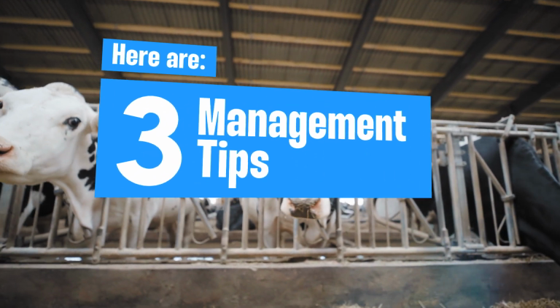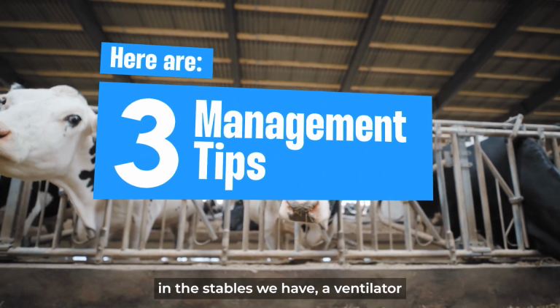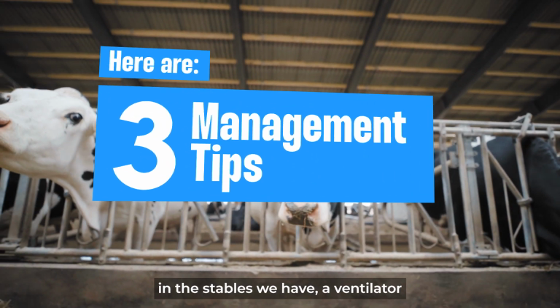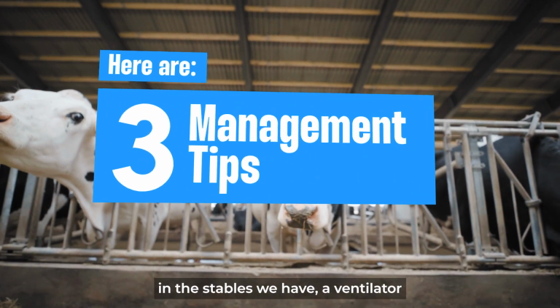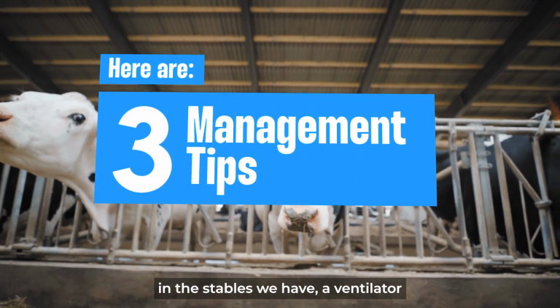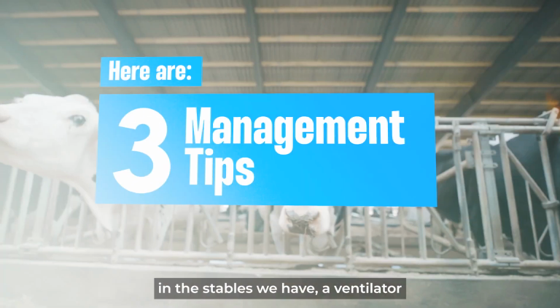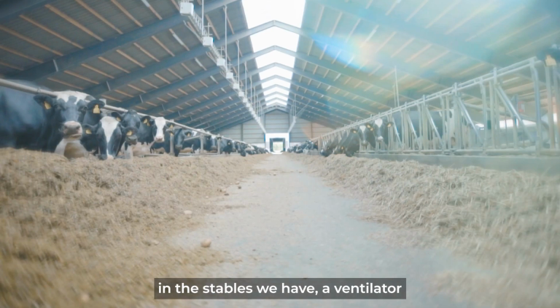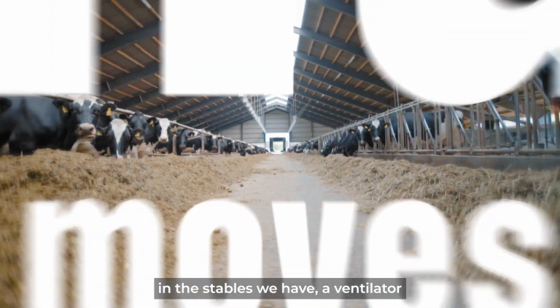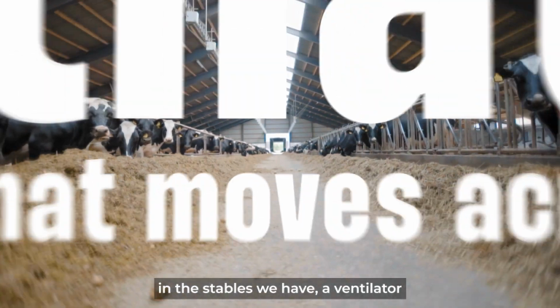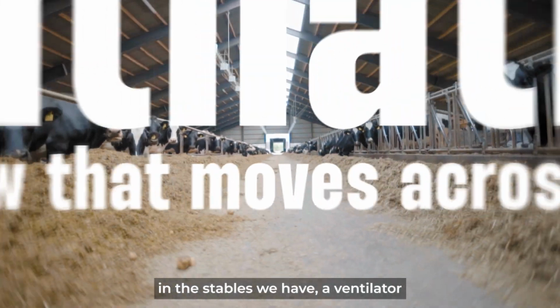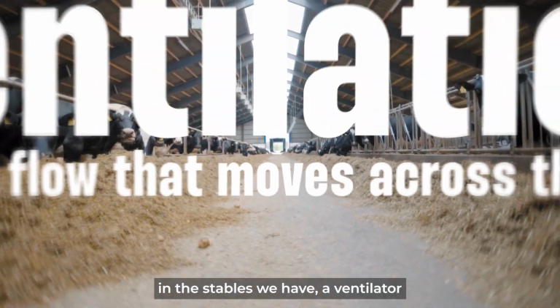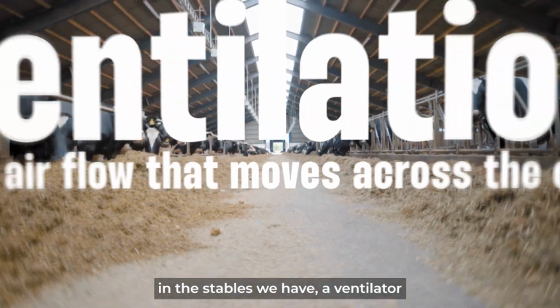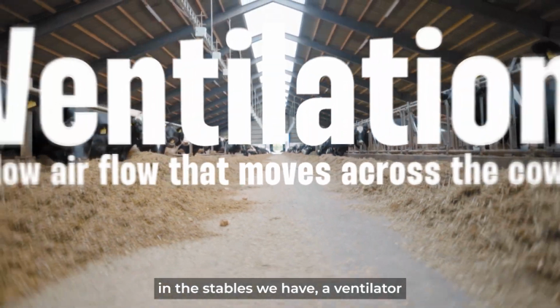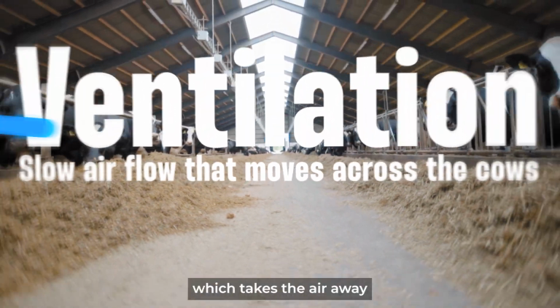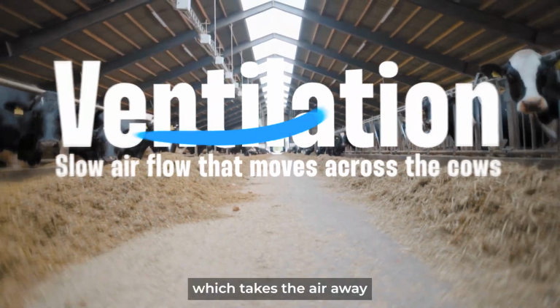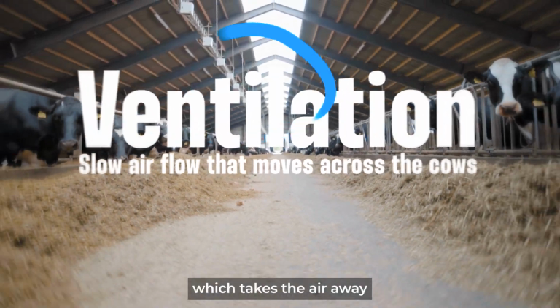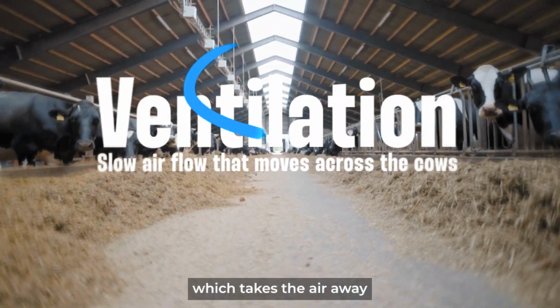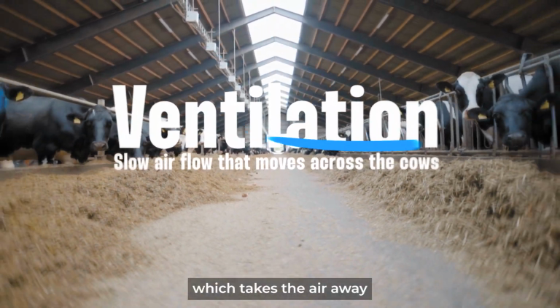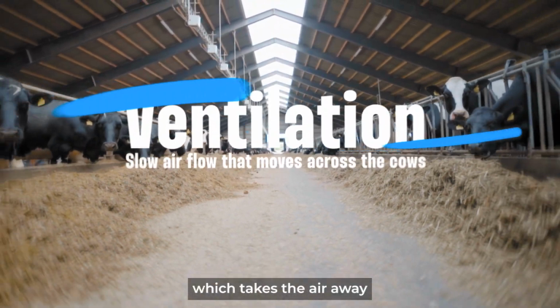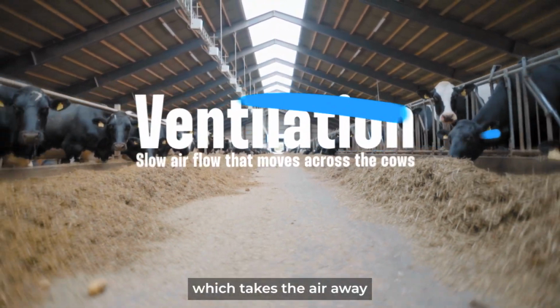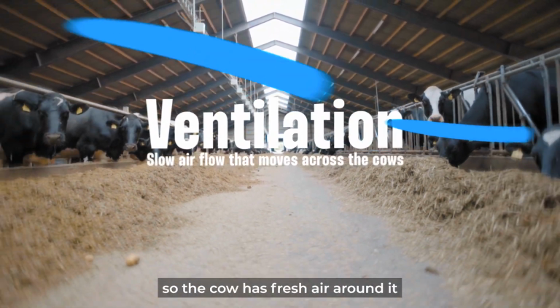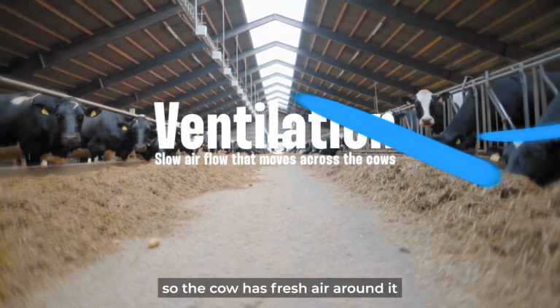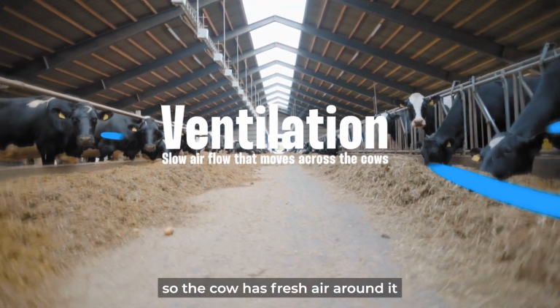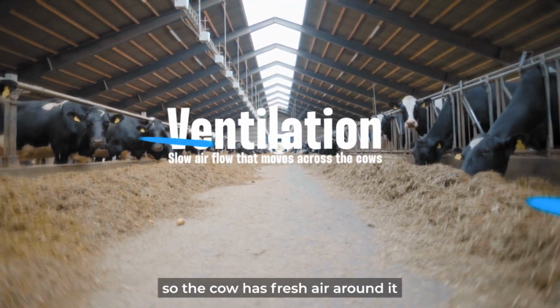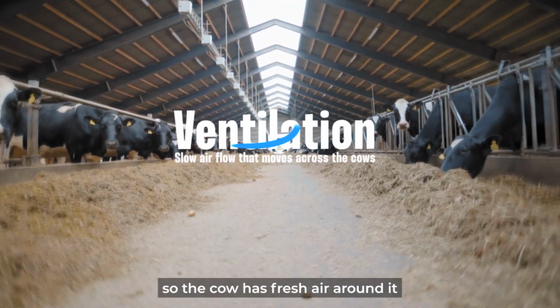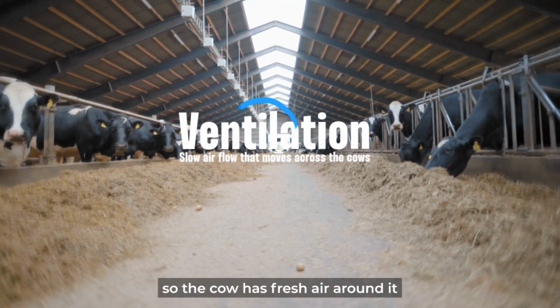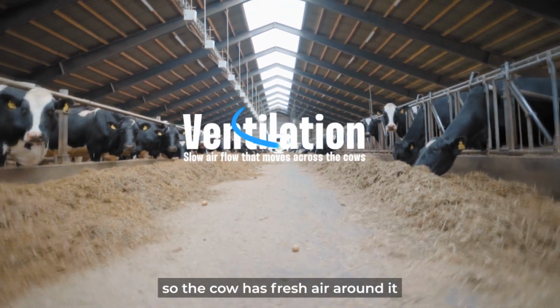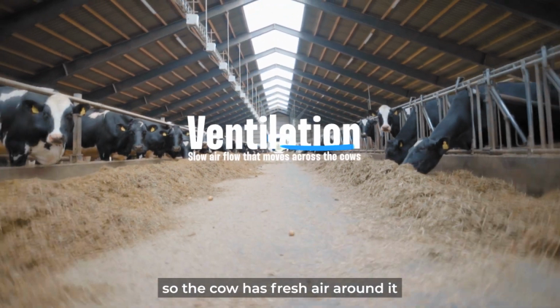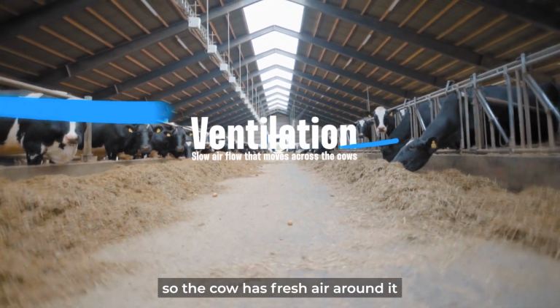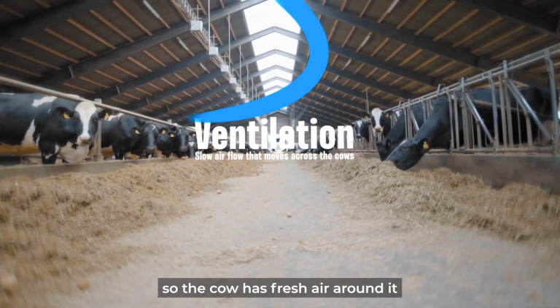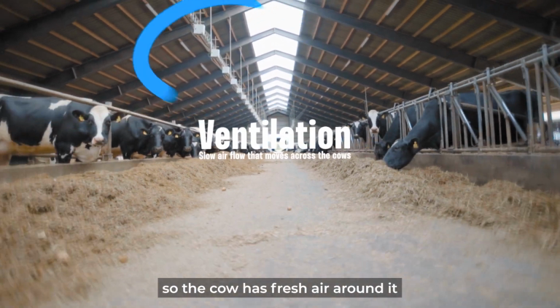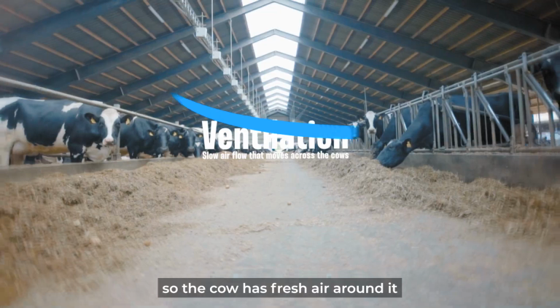In the stables we have a ventilator that takes the air away, so the cows have a lot of fresh air around them.